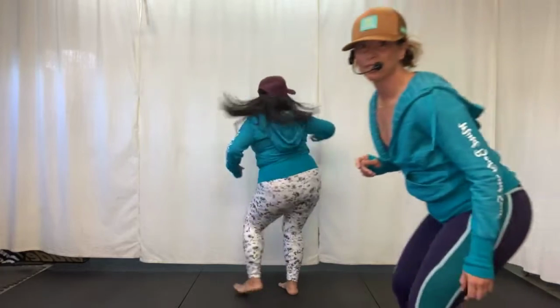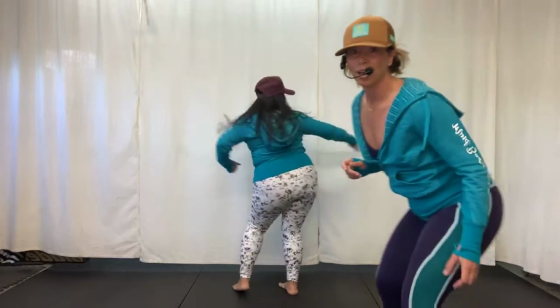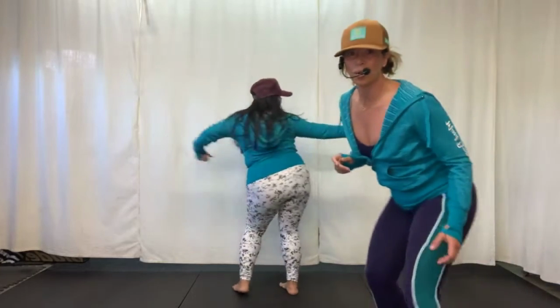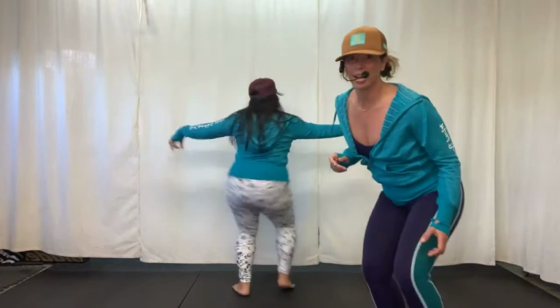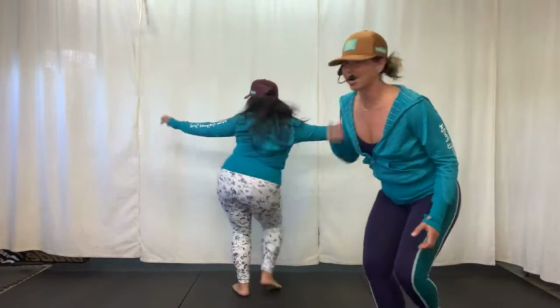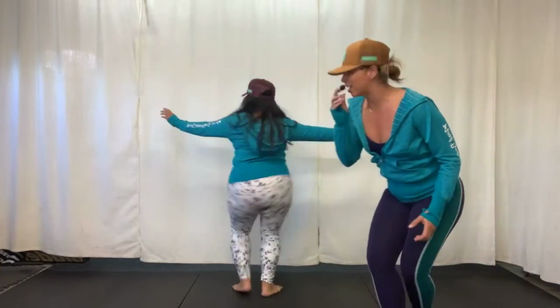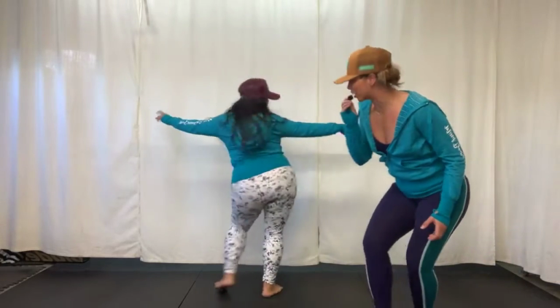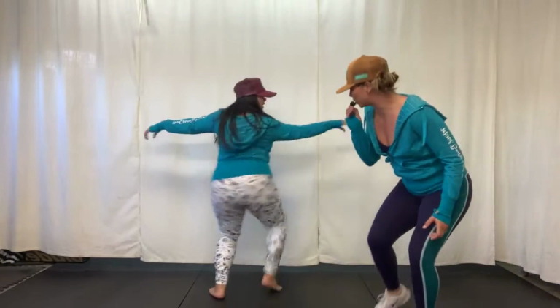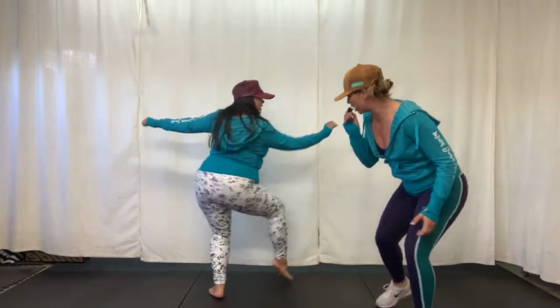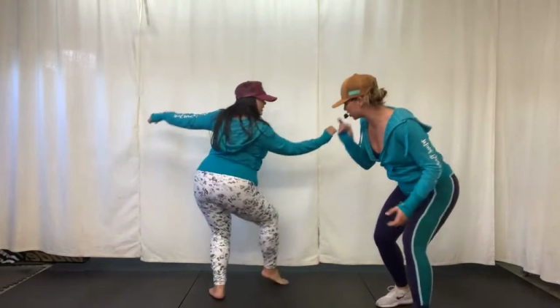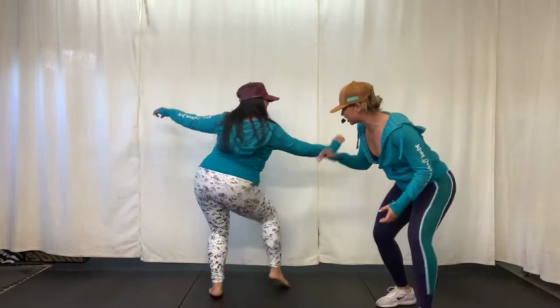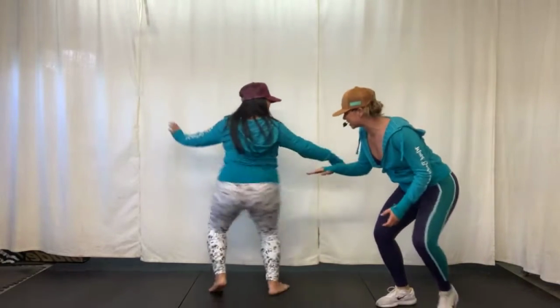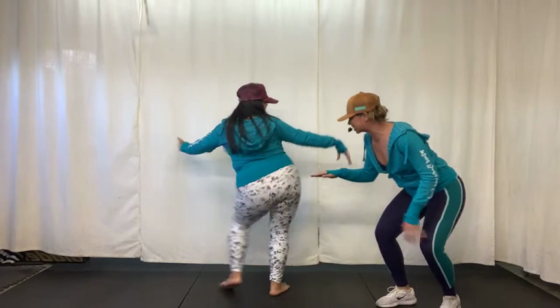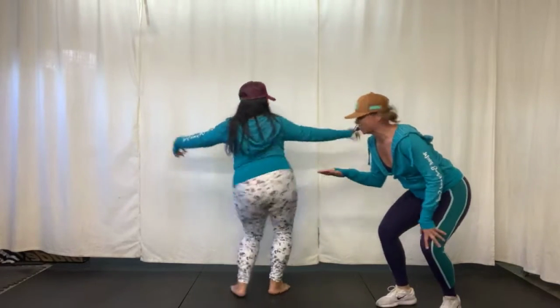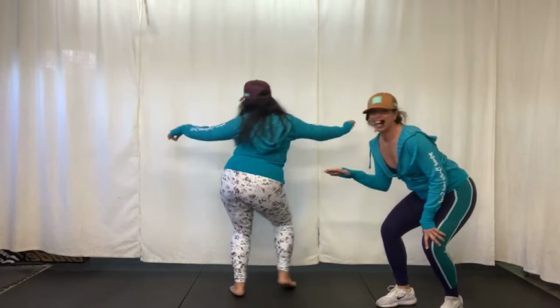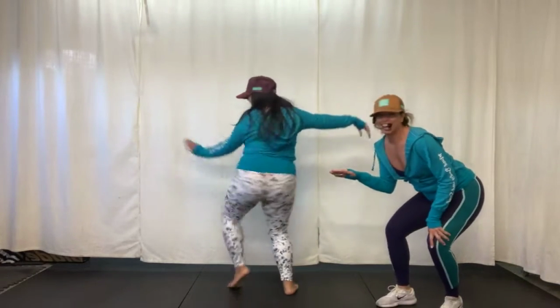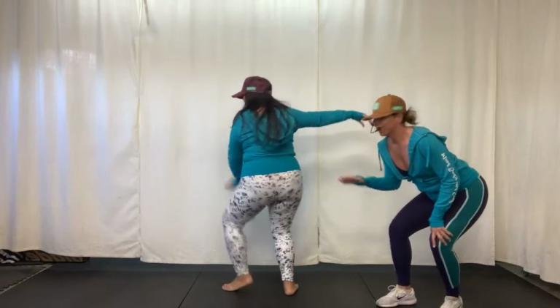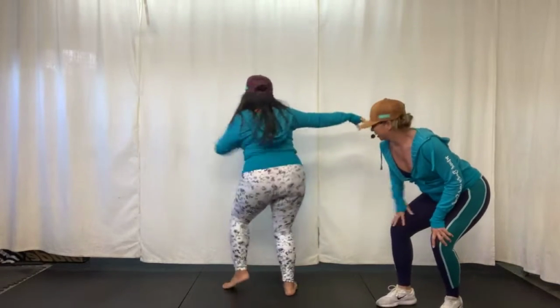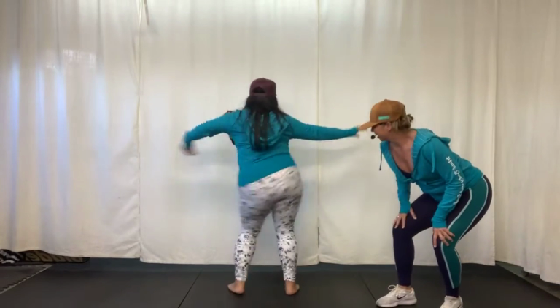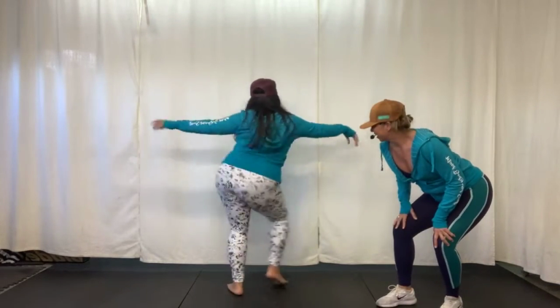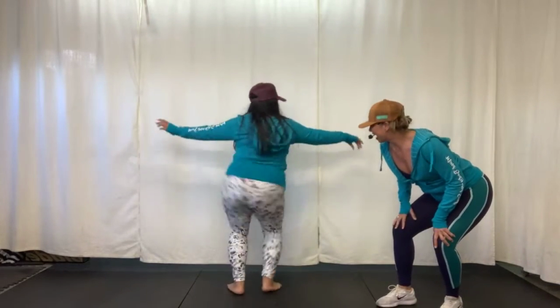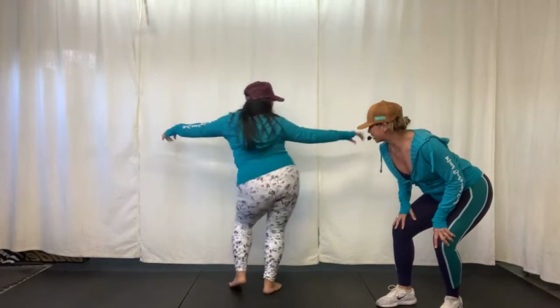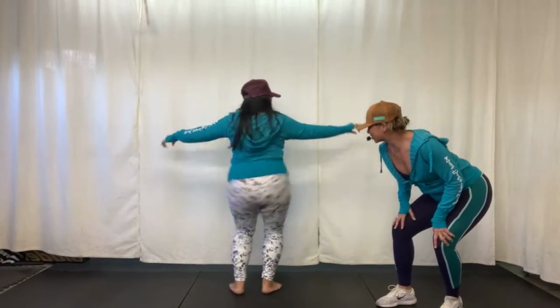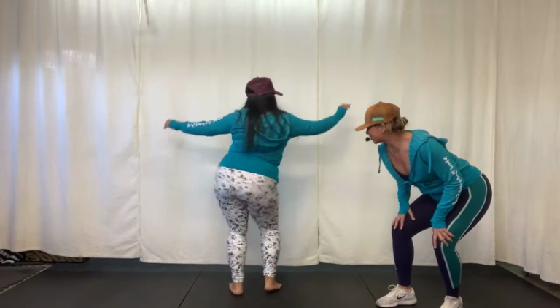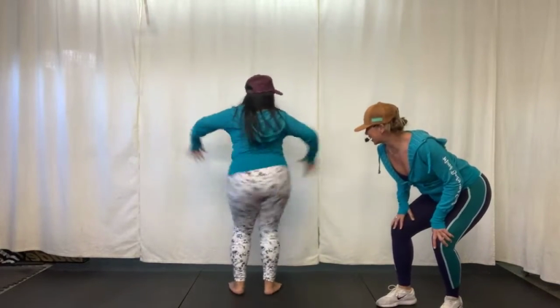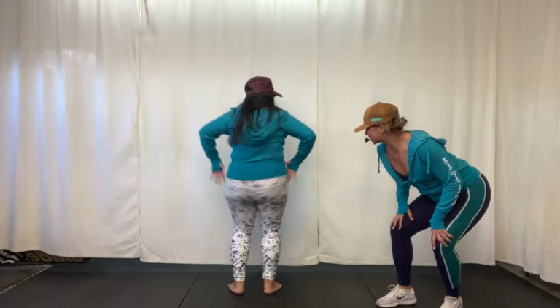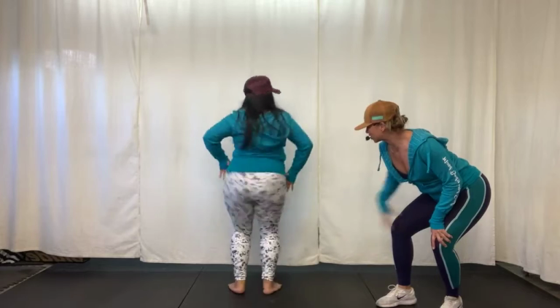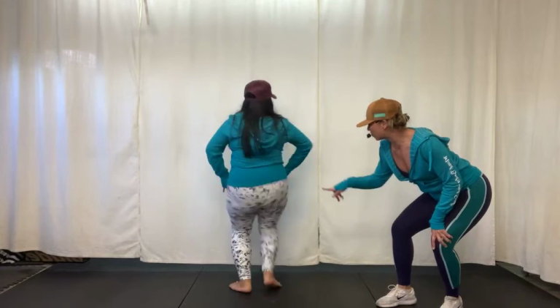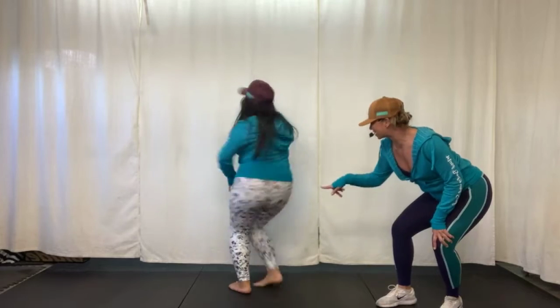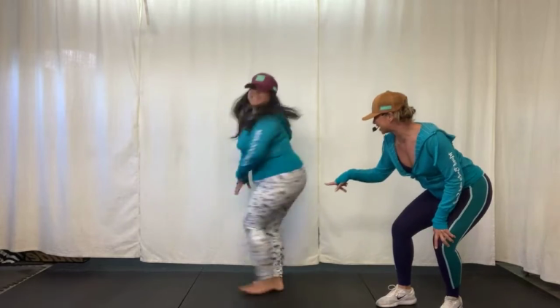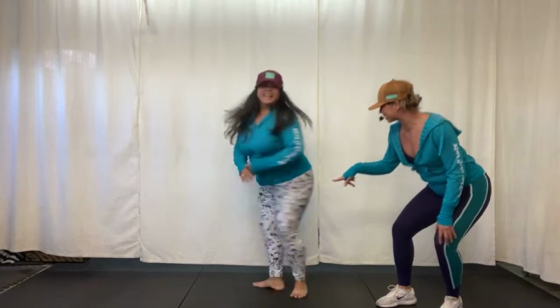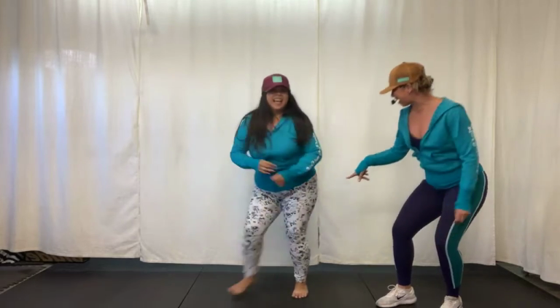Oh my gosh, are you watching this? How do you do this? Show us. Let's go.